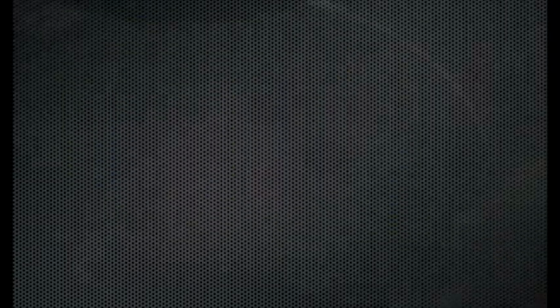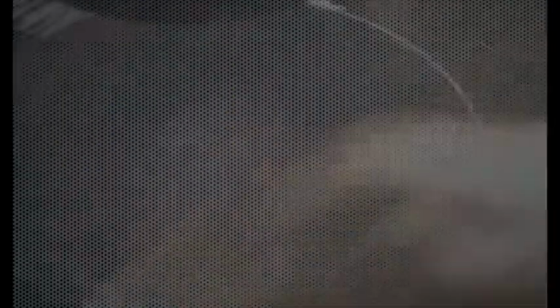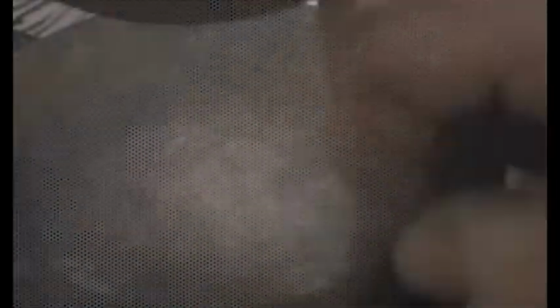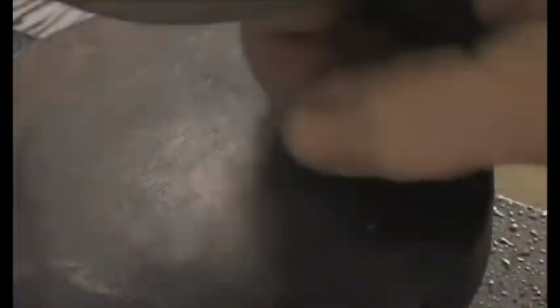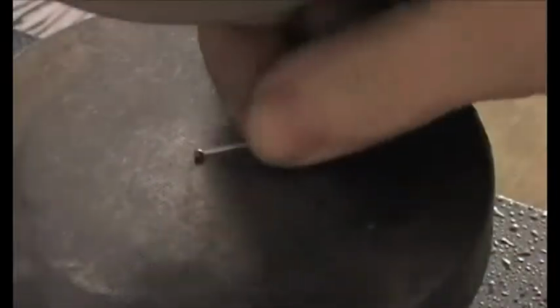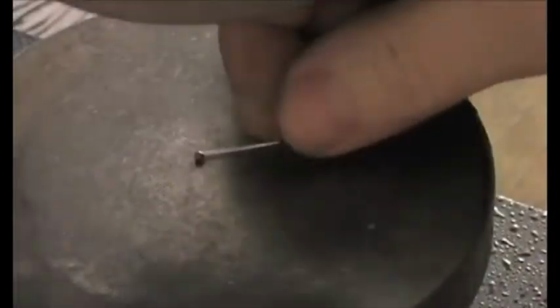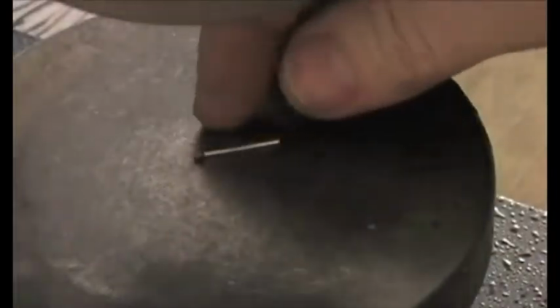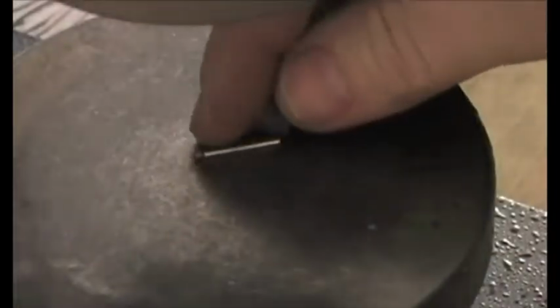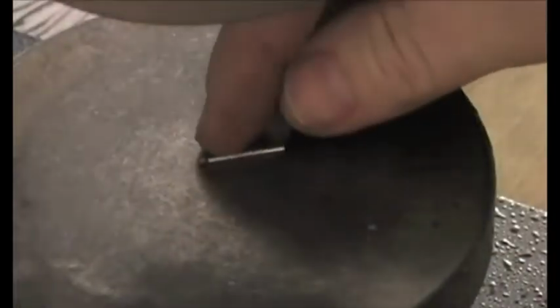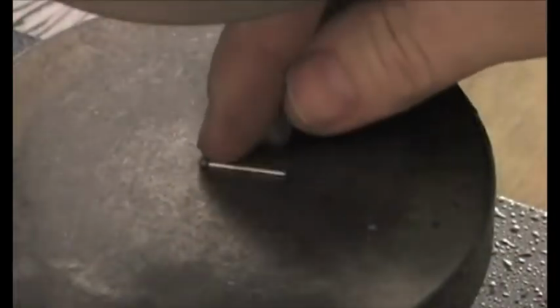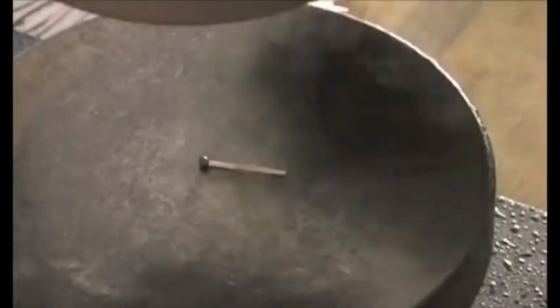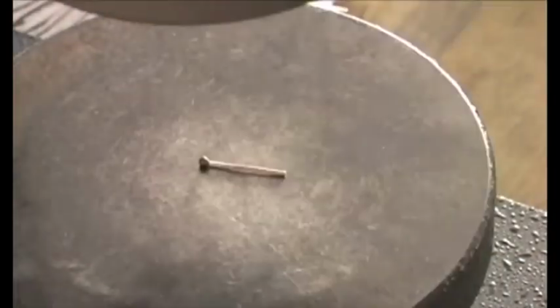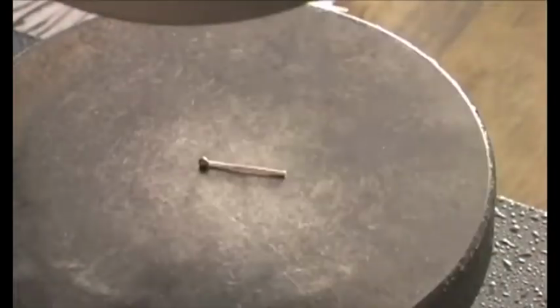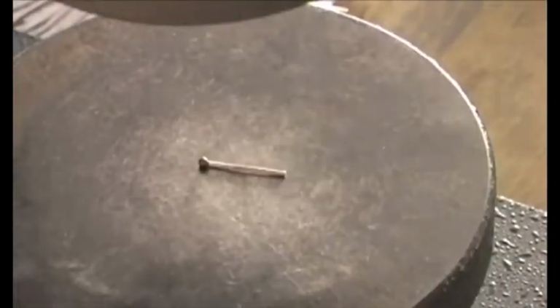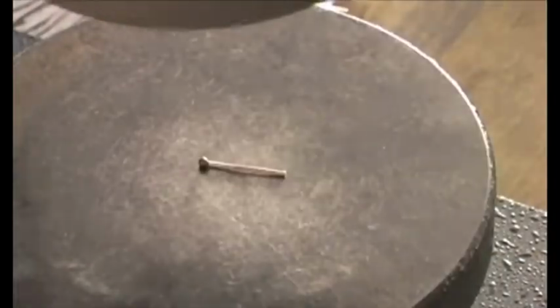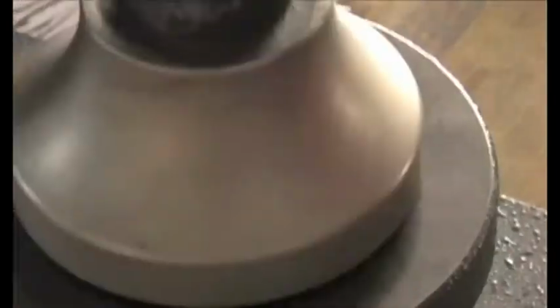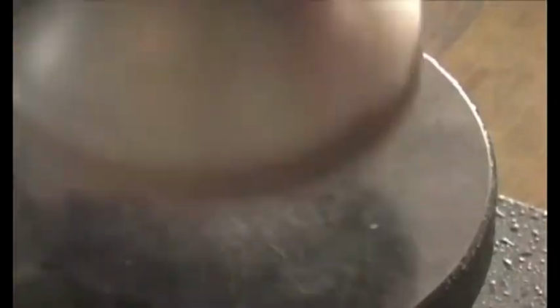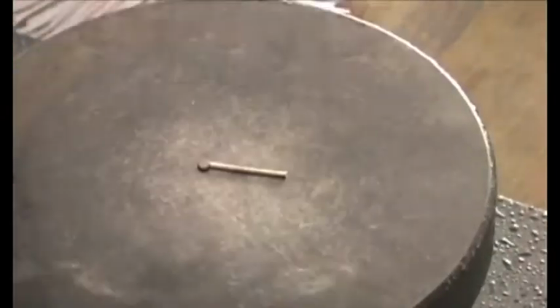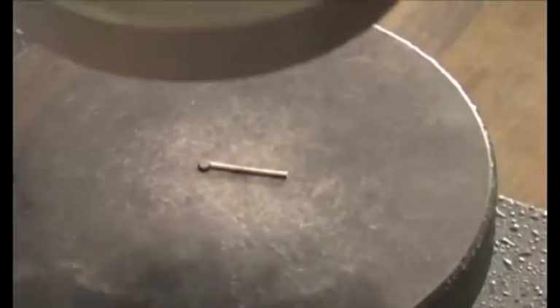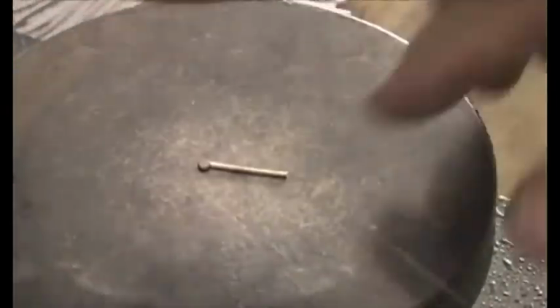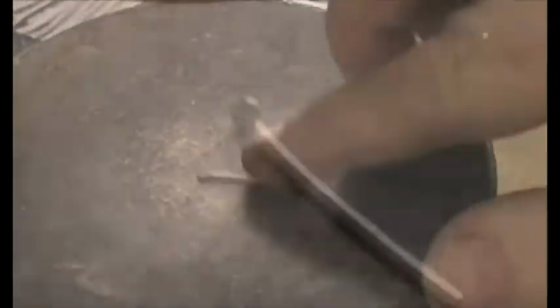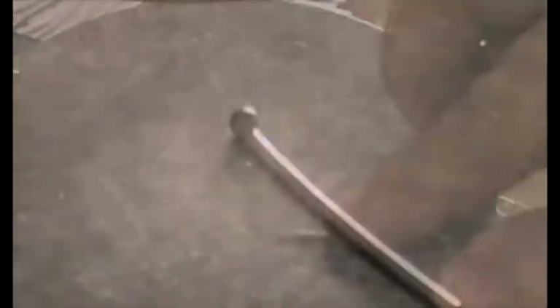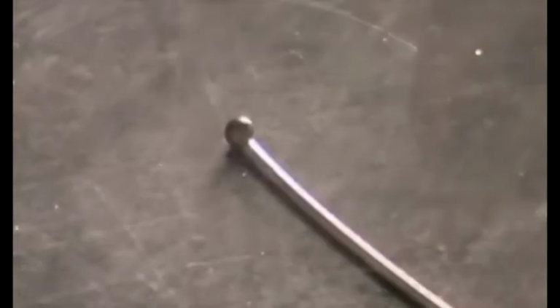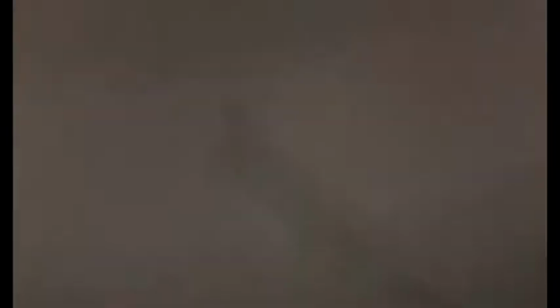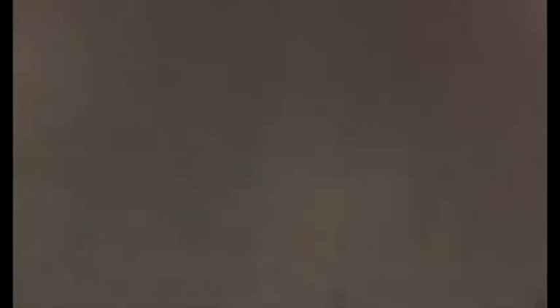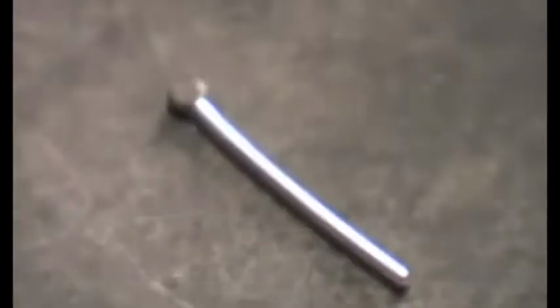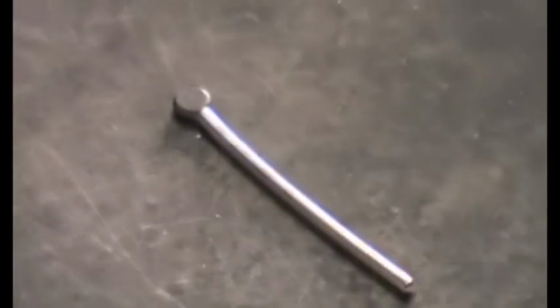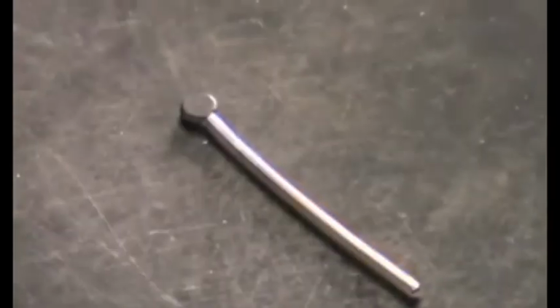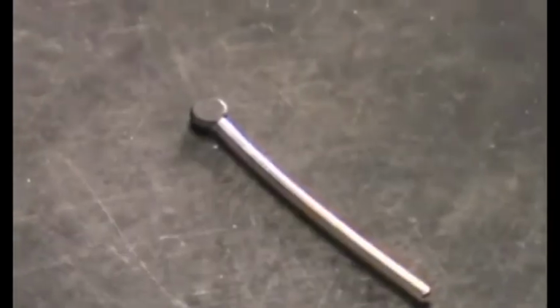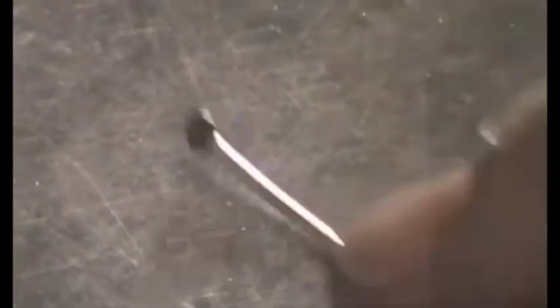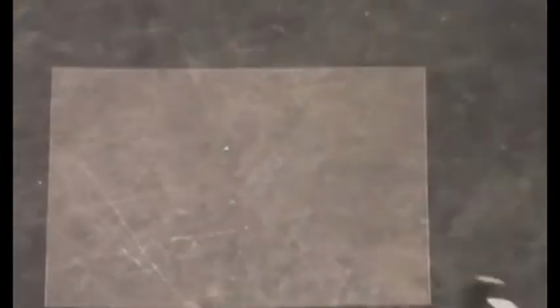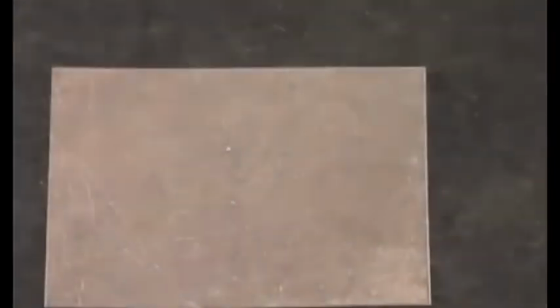Flatten the wire in the planisher, or take a hammer and strike it on a metal block to flatten the bead.